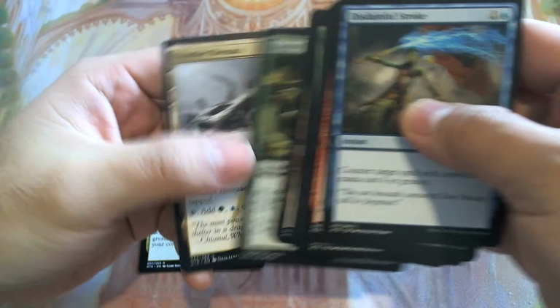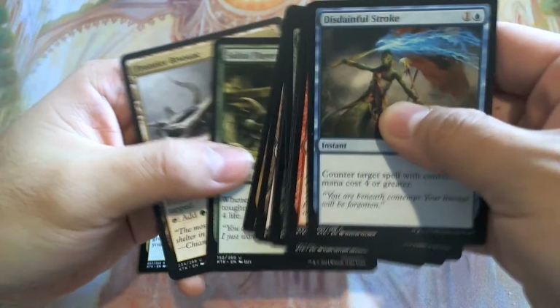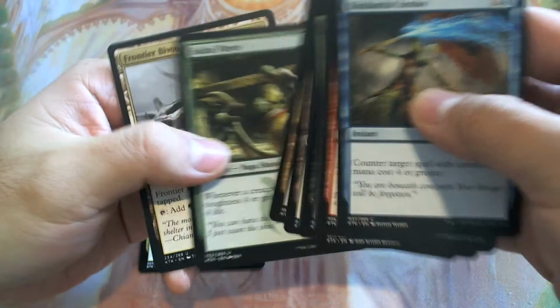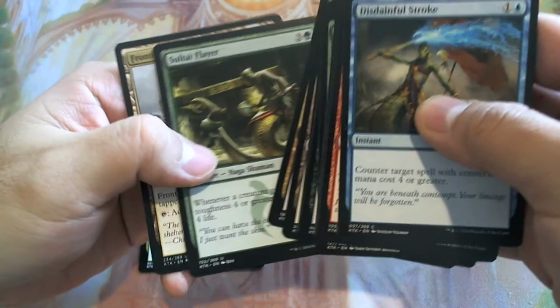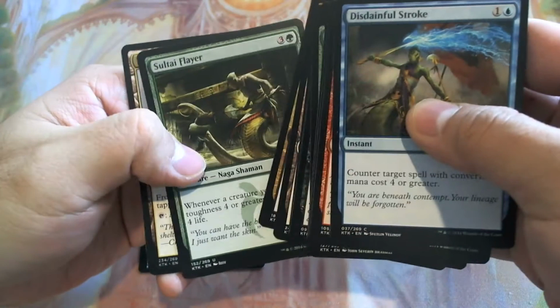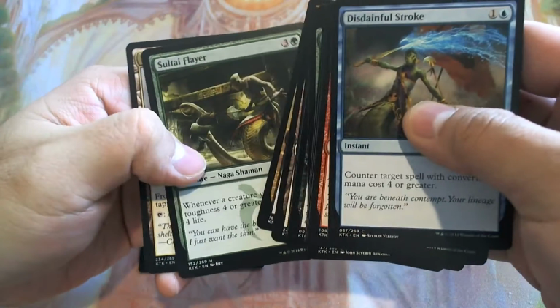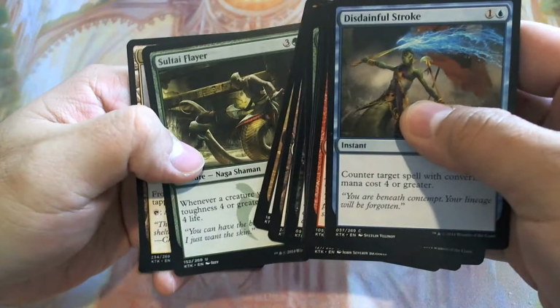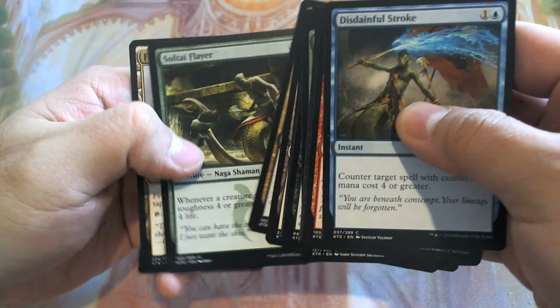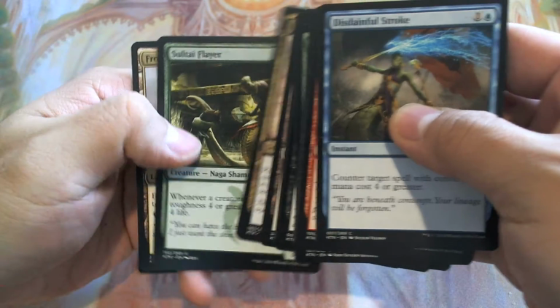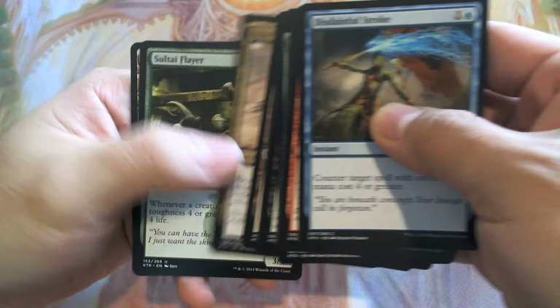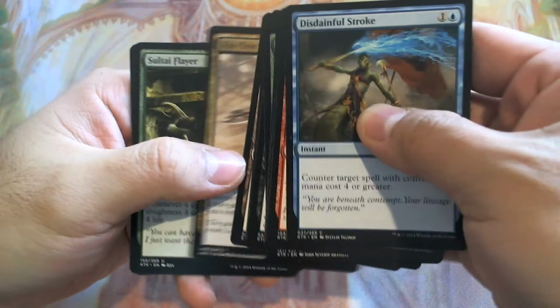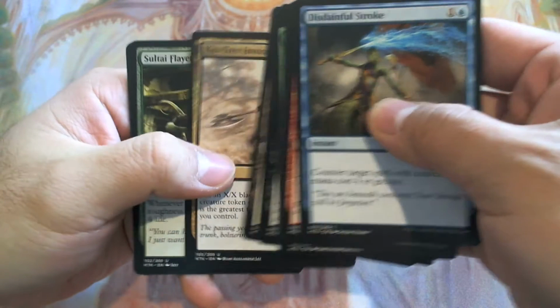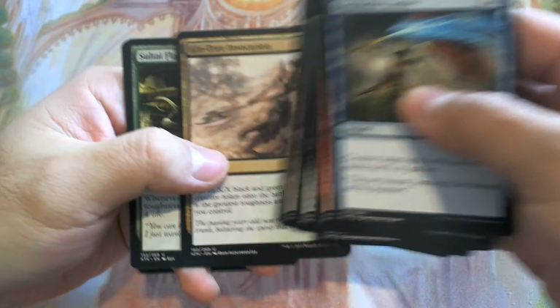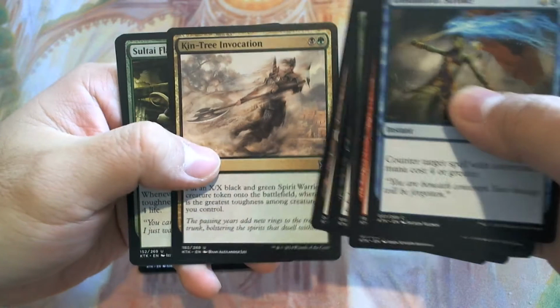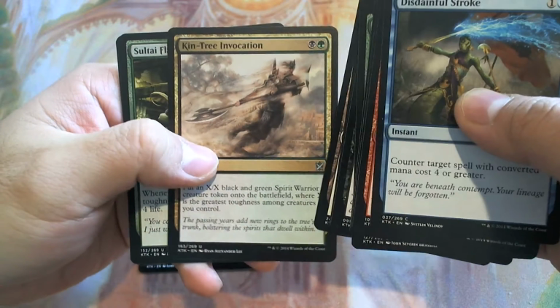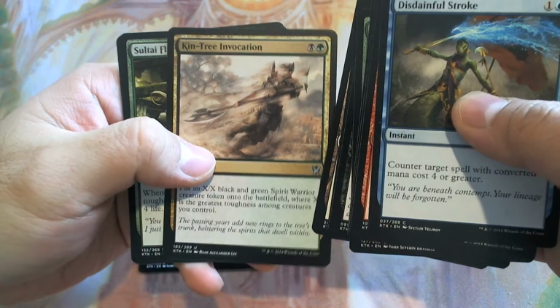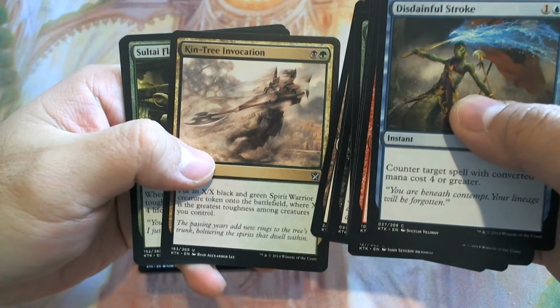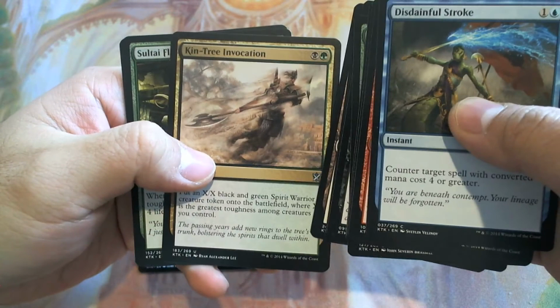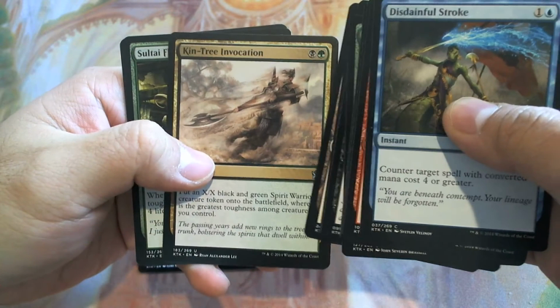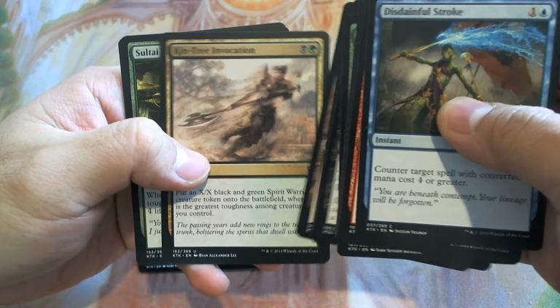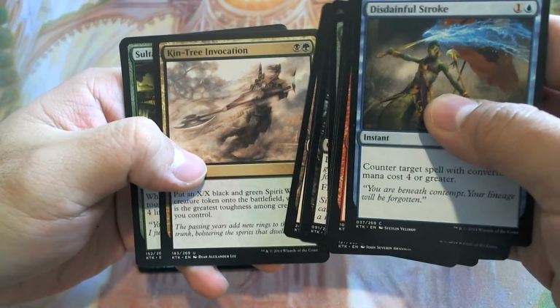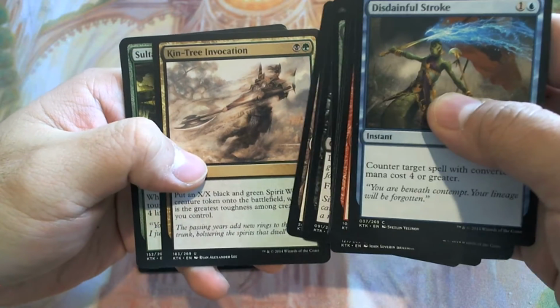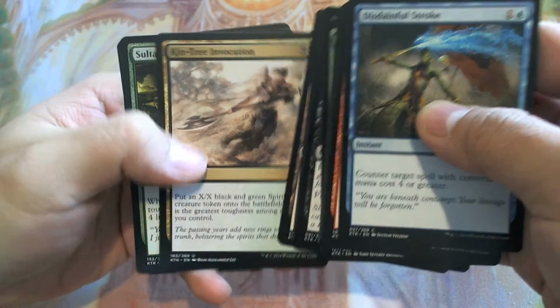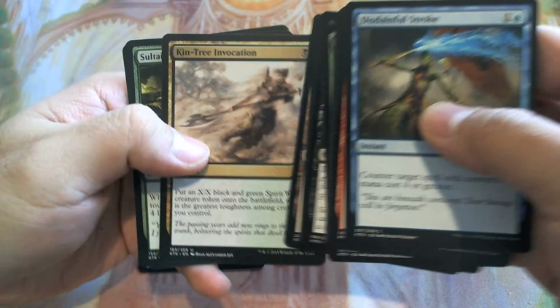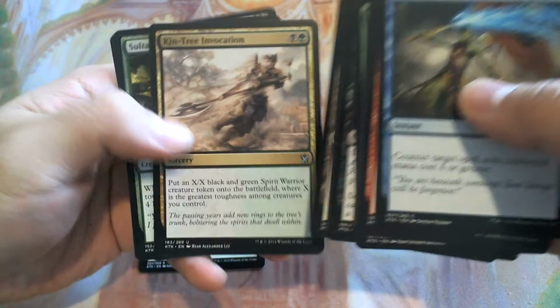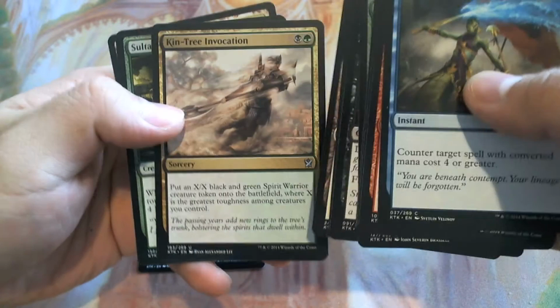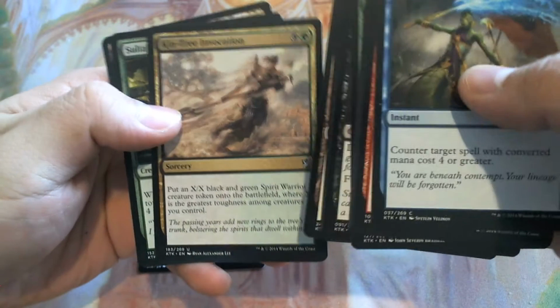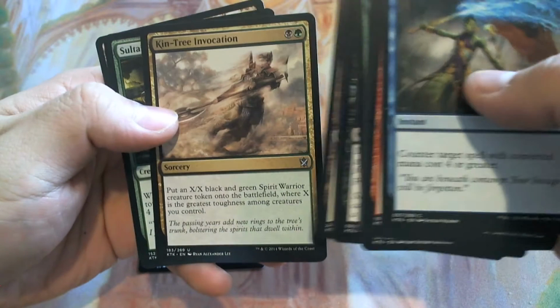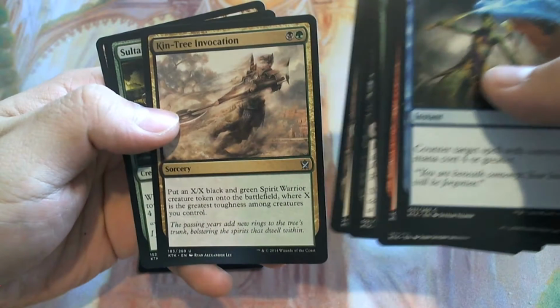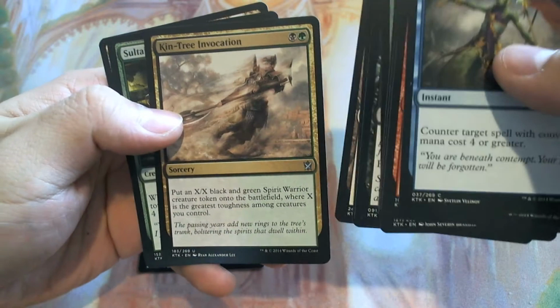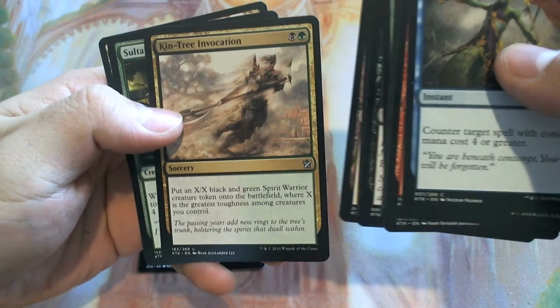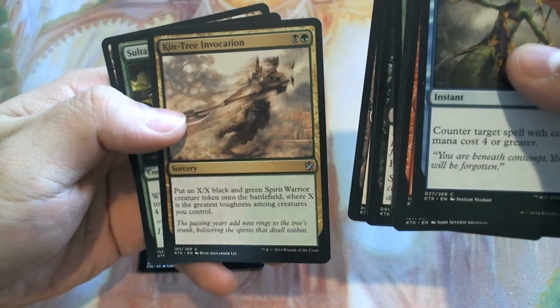Frontak Biviak, Saltai Flare, and a Kinchi Invocation for the Uncommons.